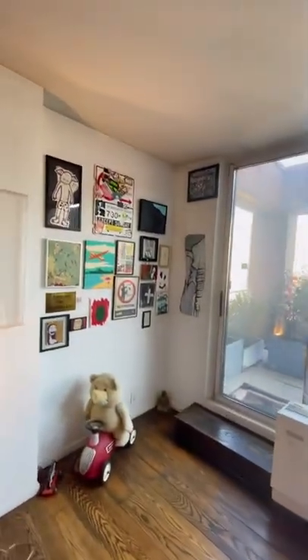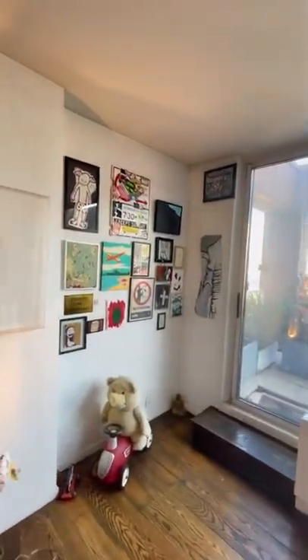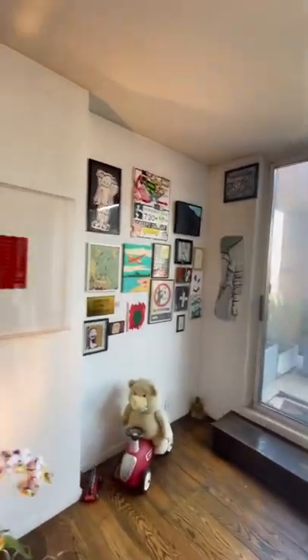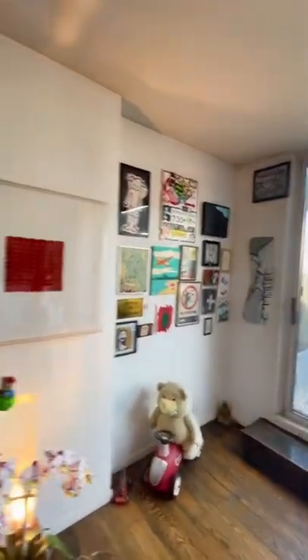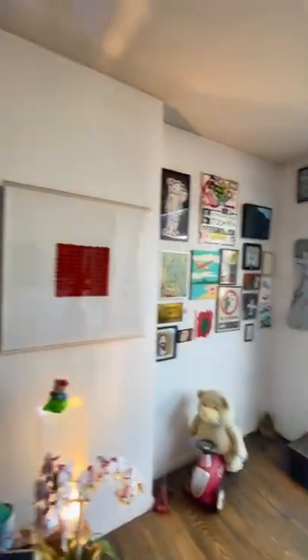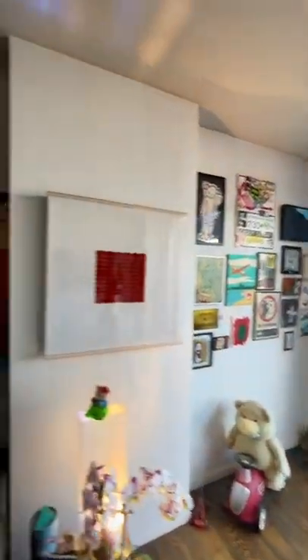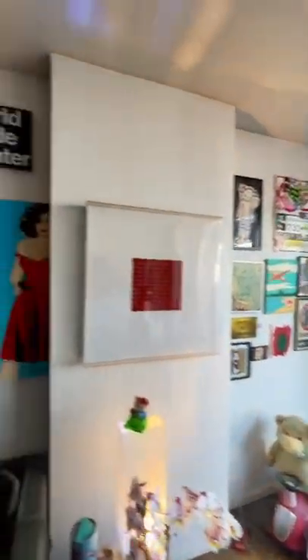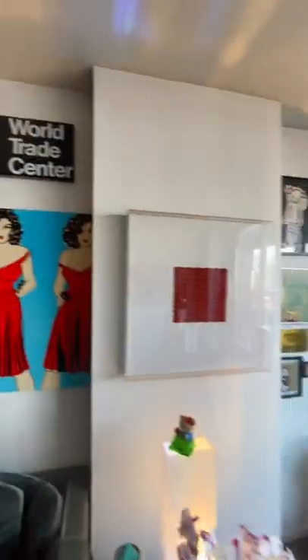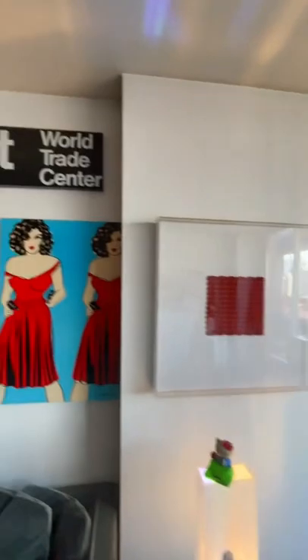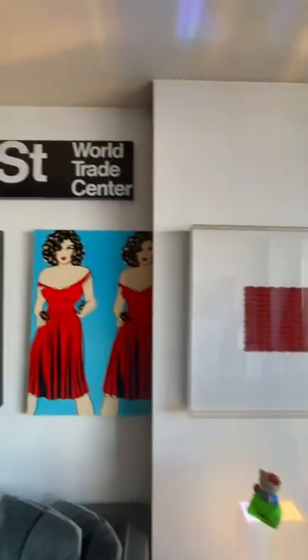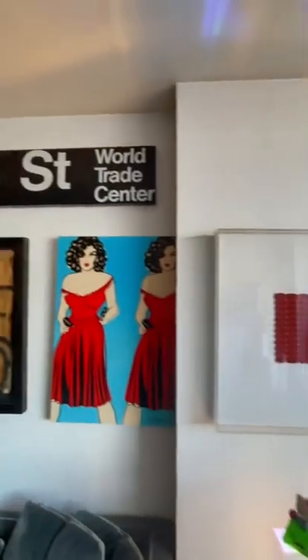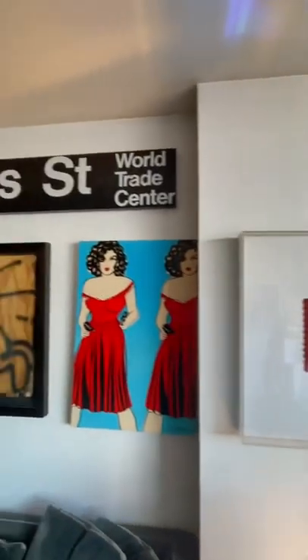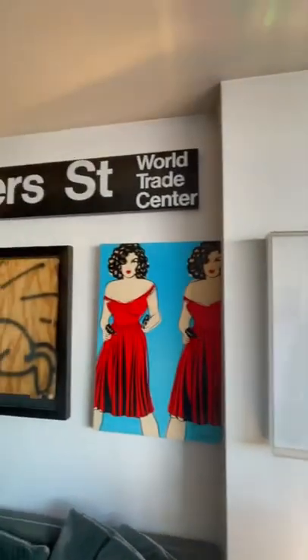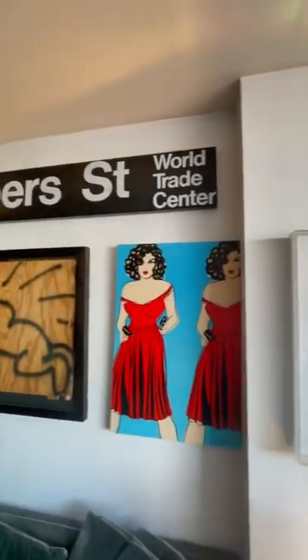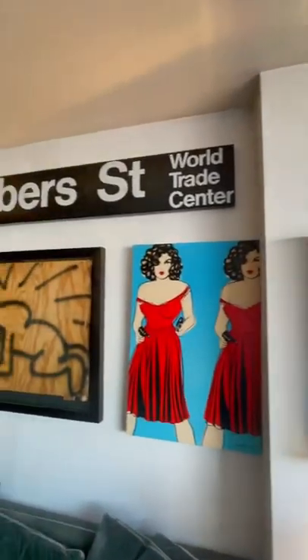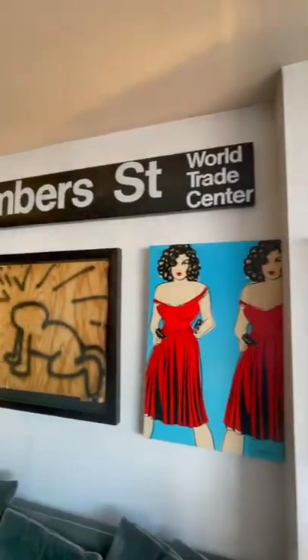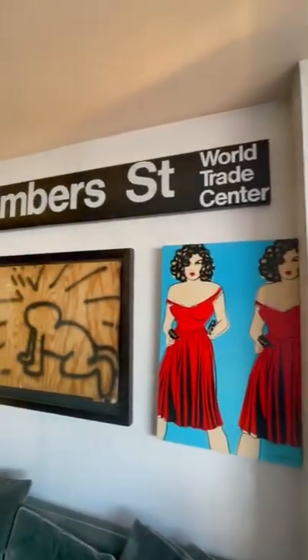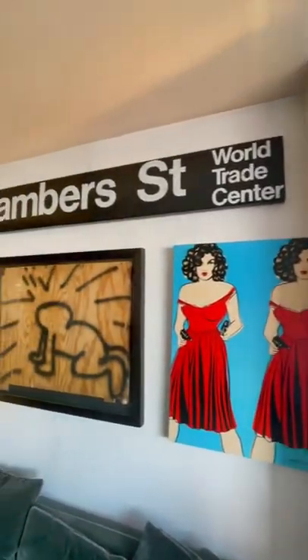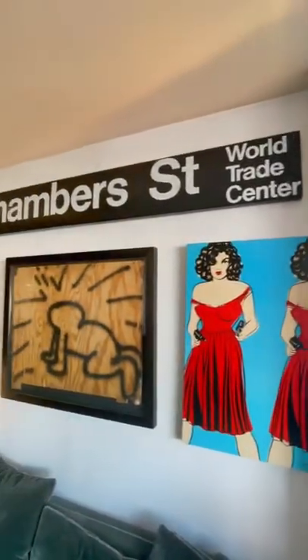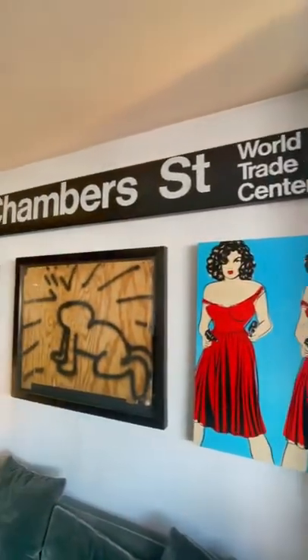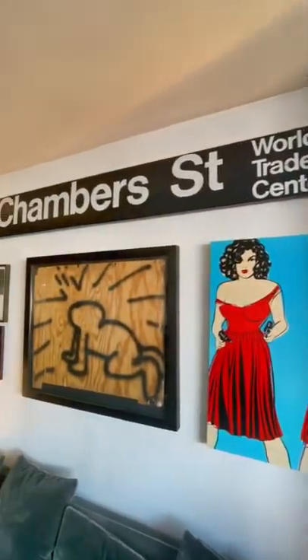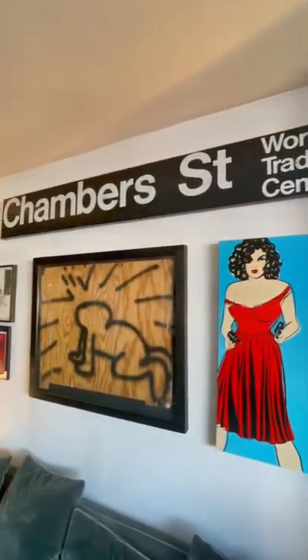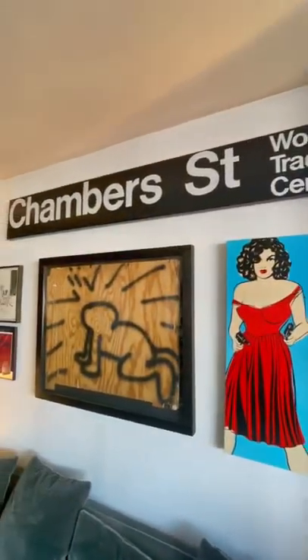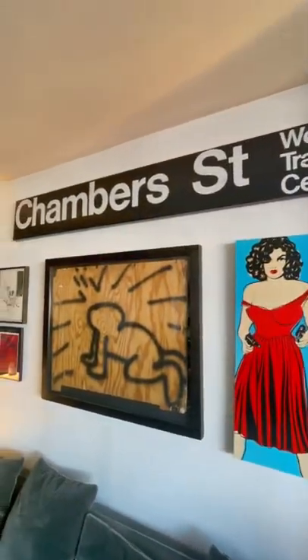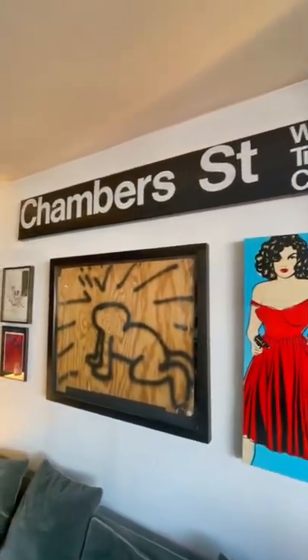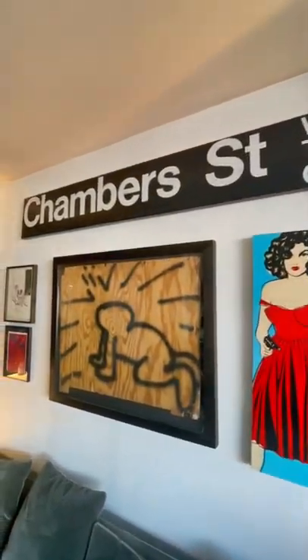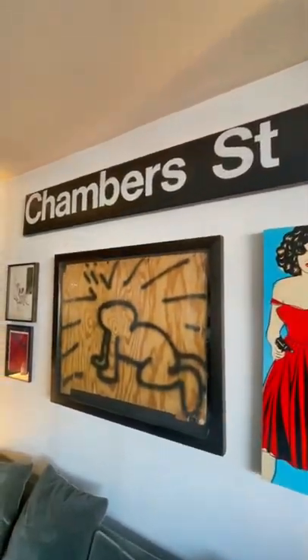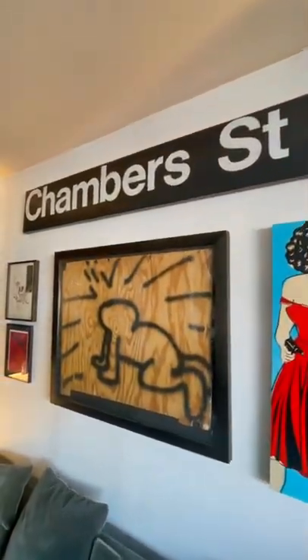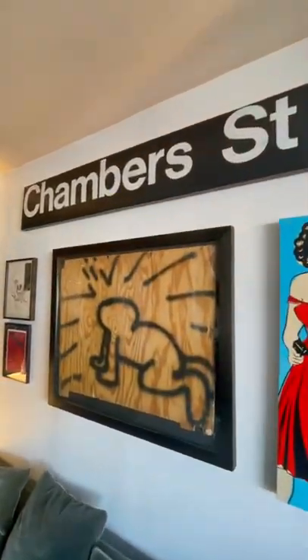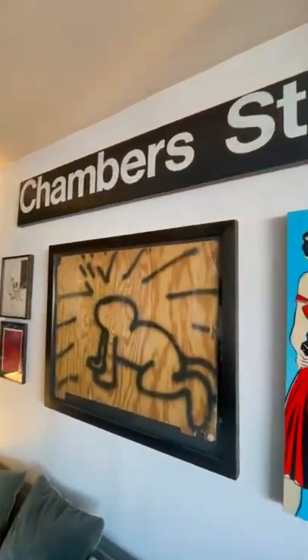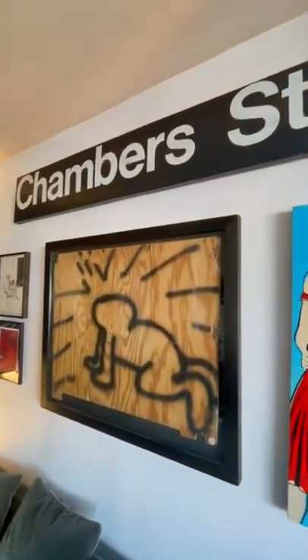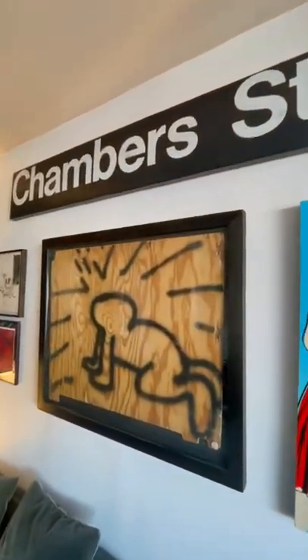We're coming up on my favorite piece: the Chambers Street sign that was found literally in the wreckage of the World Trade Center.